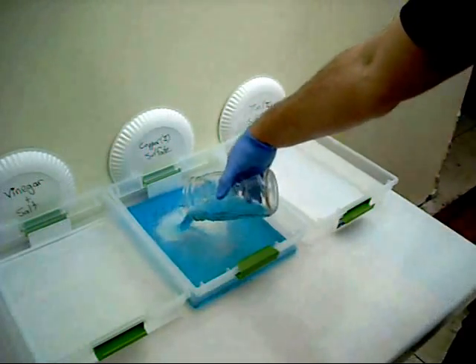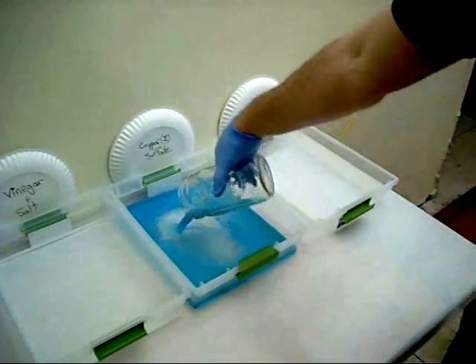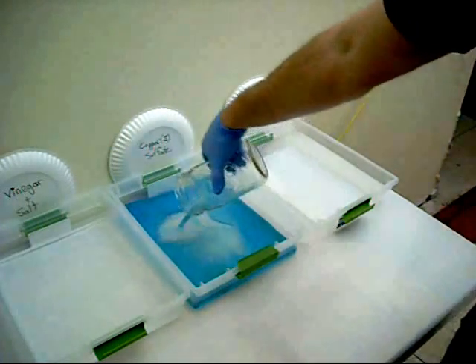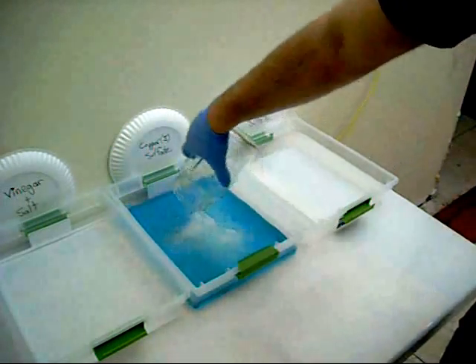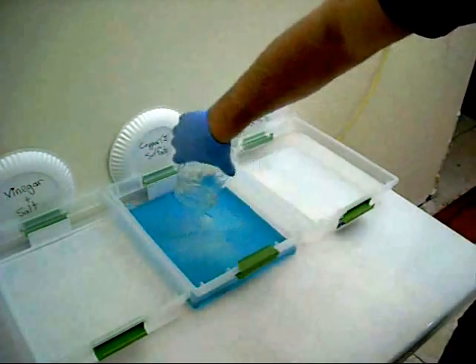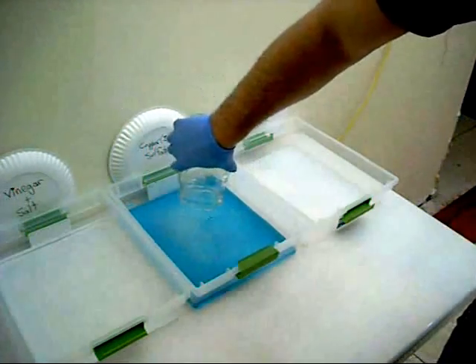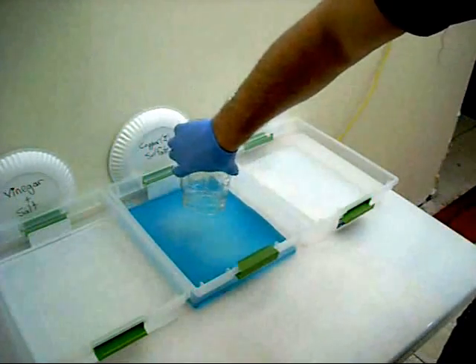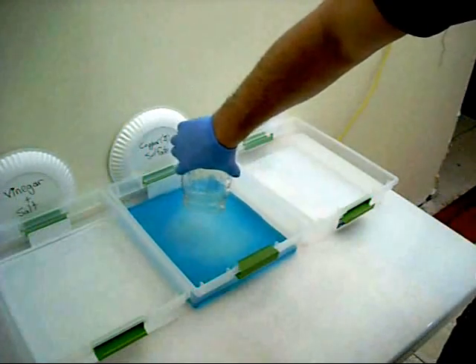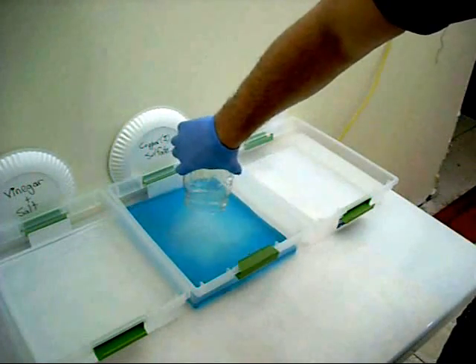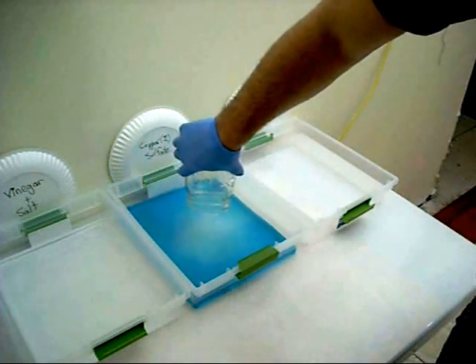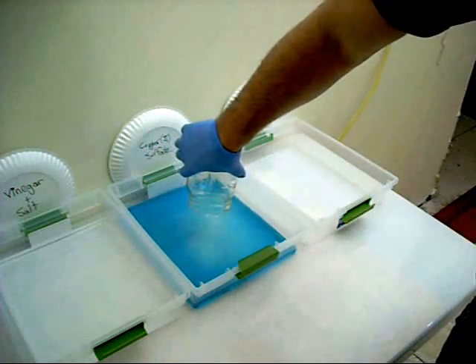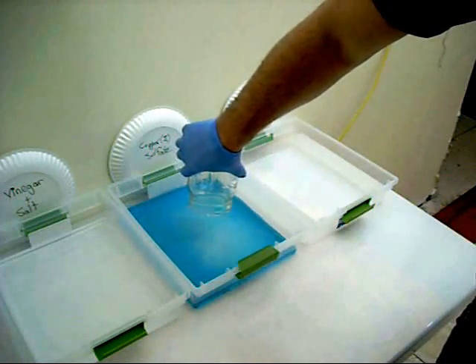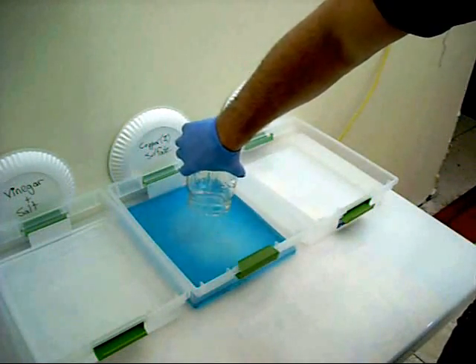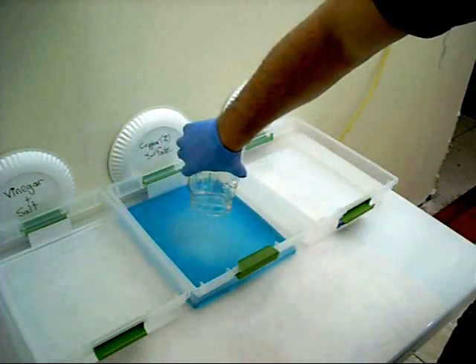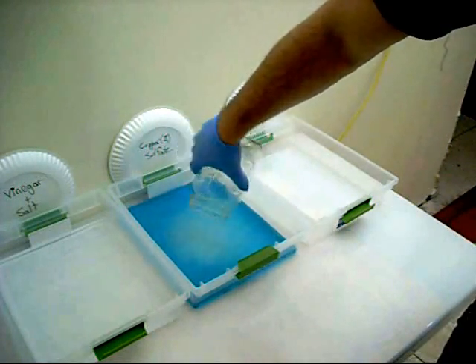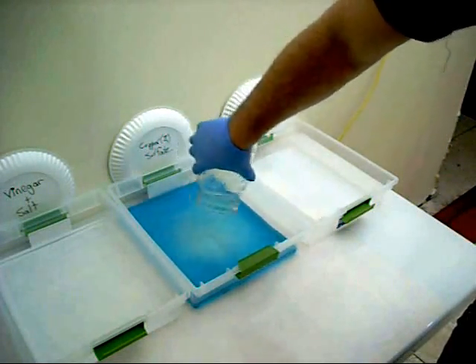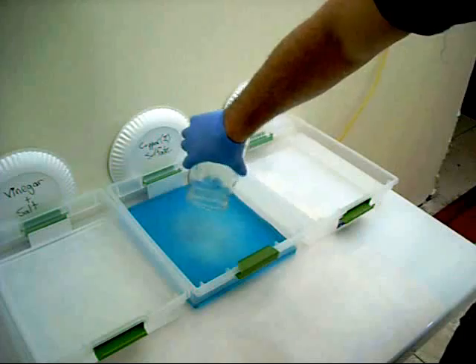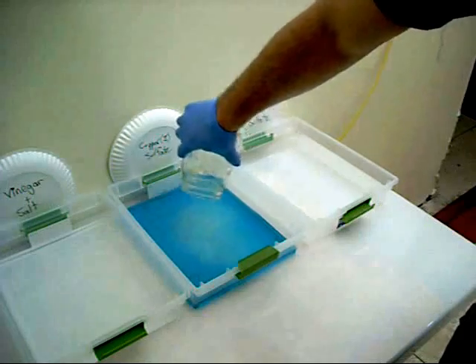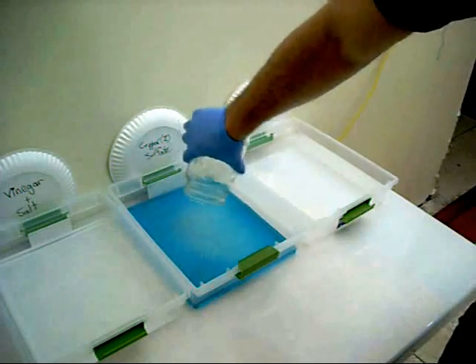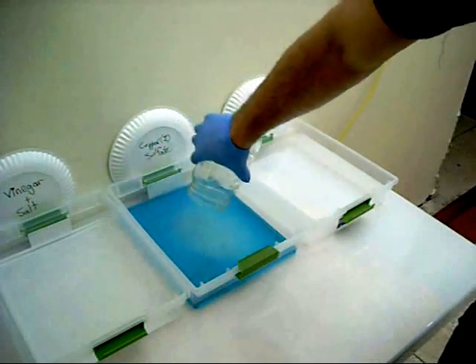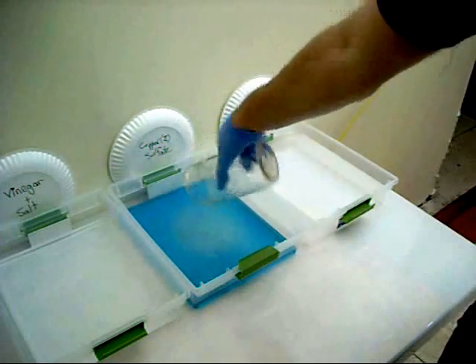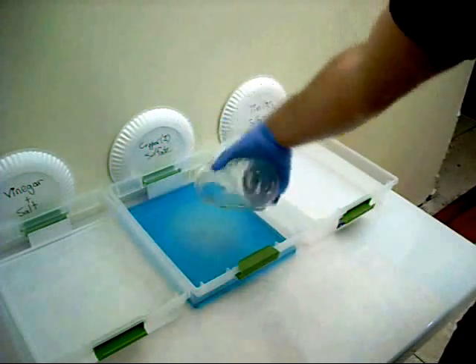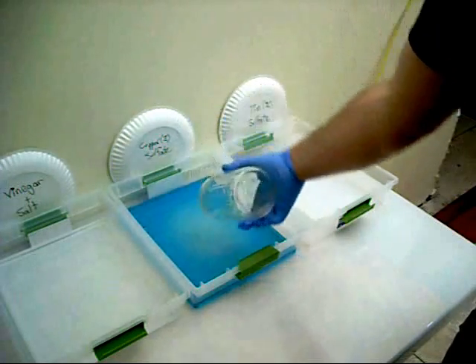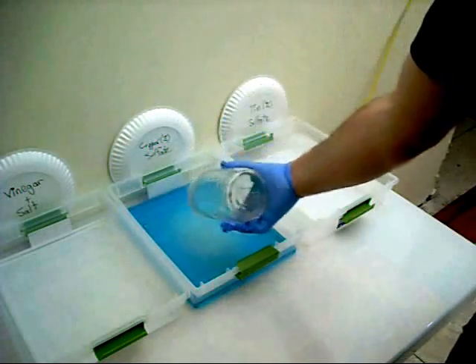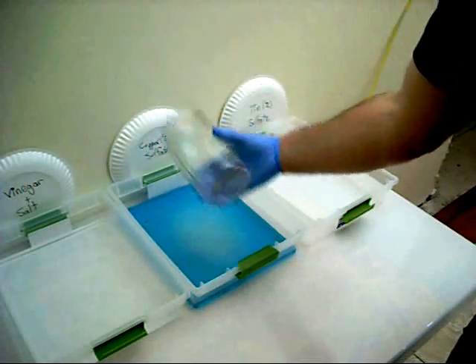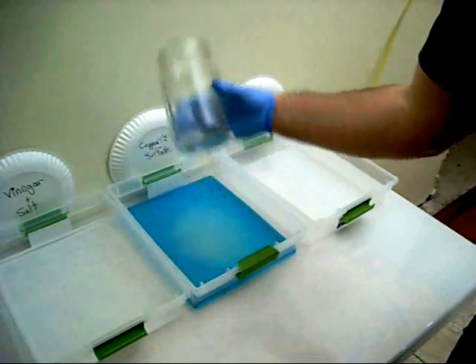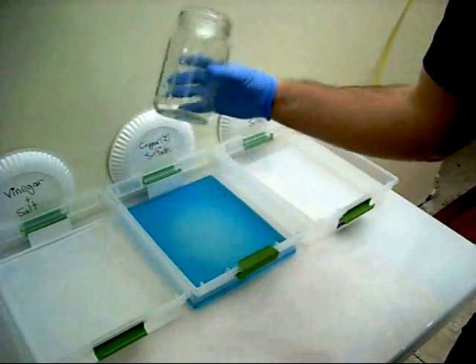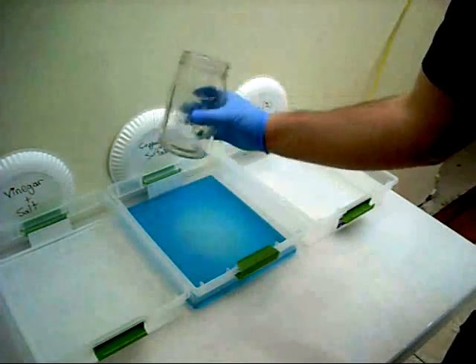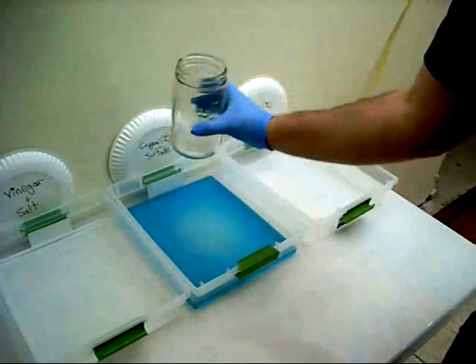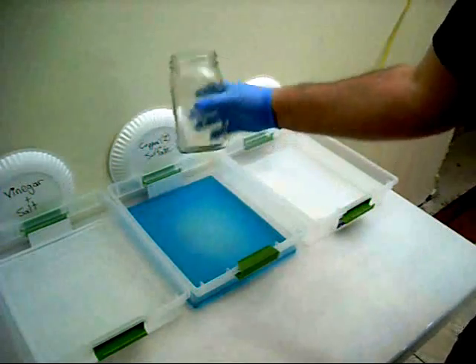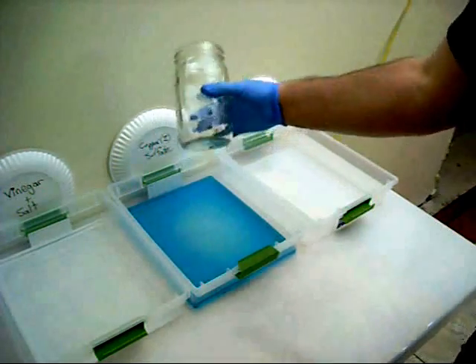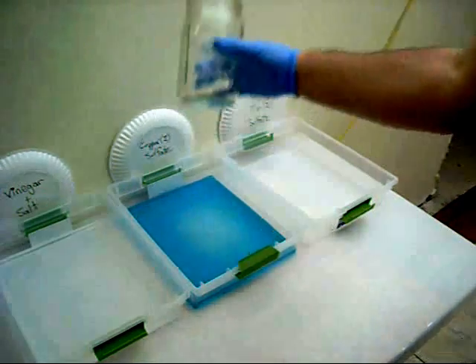And that's all there is to it. Of course, you can let this dry and get copper sulfate crystals to save for a later time. Thanks for watching.